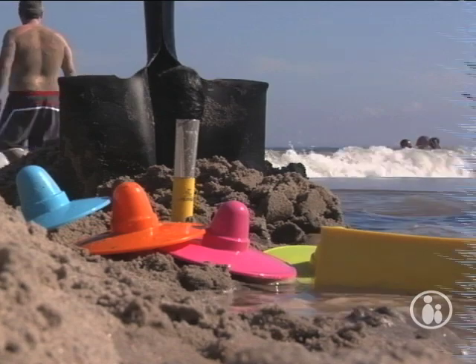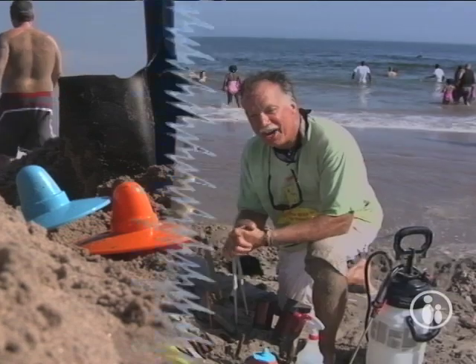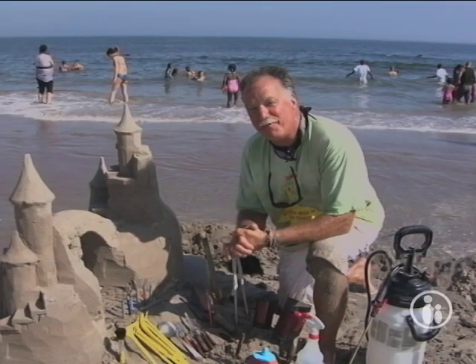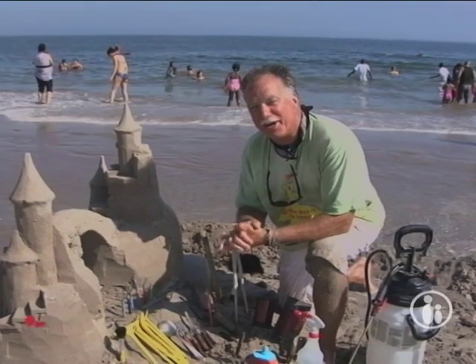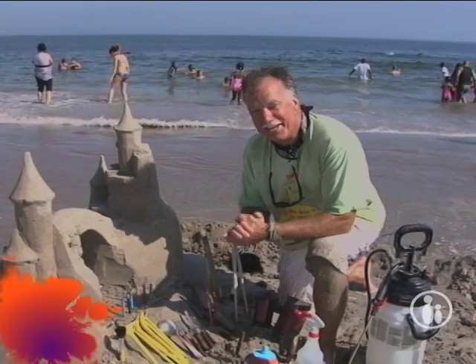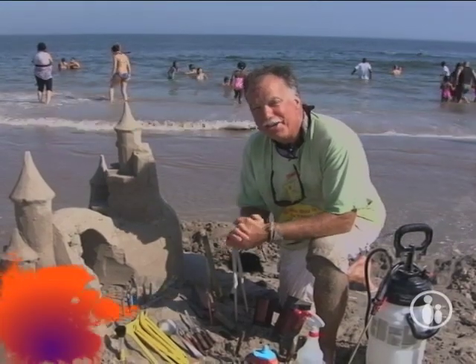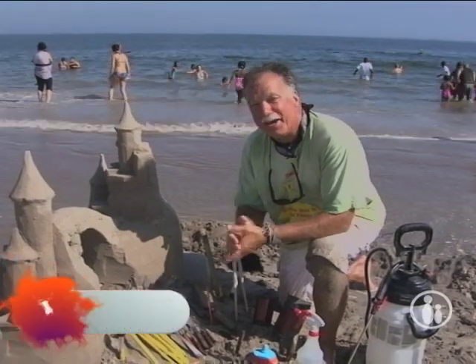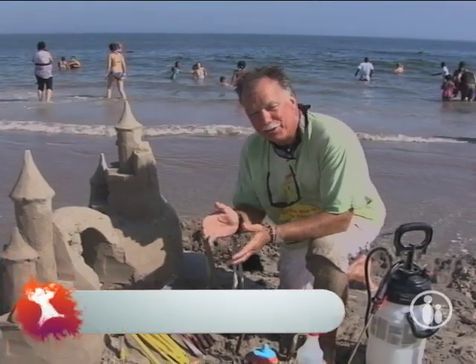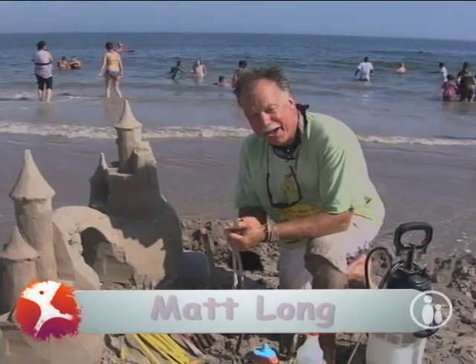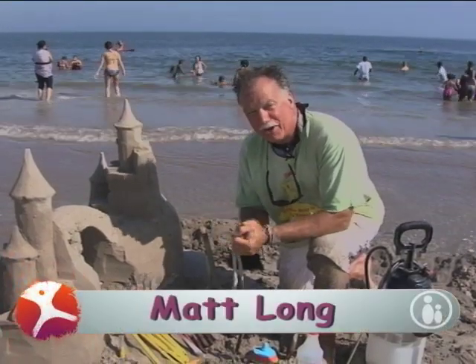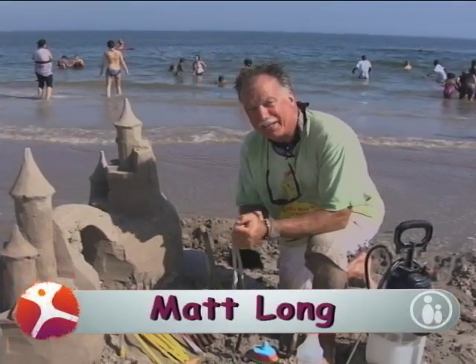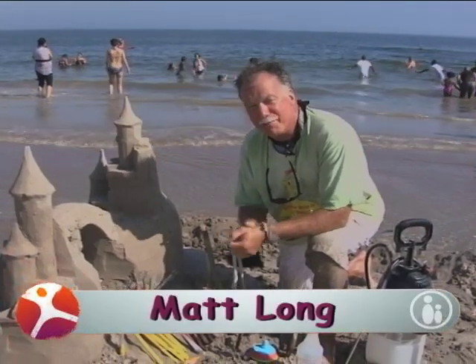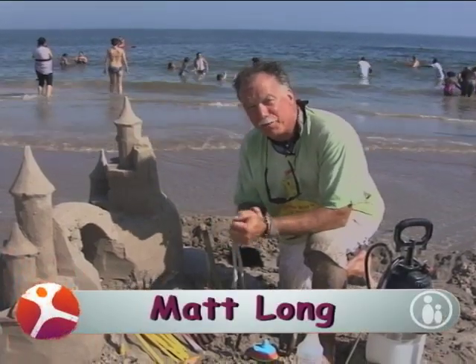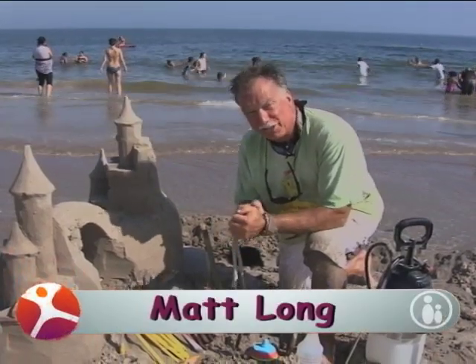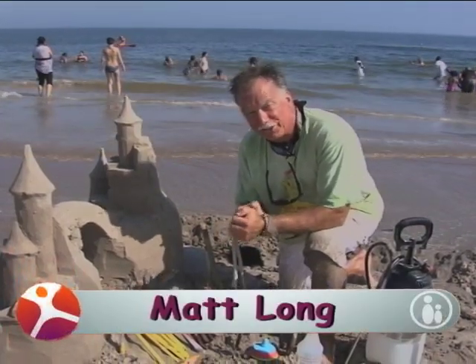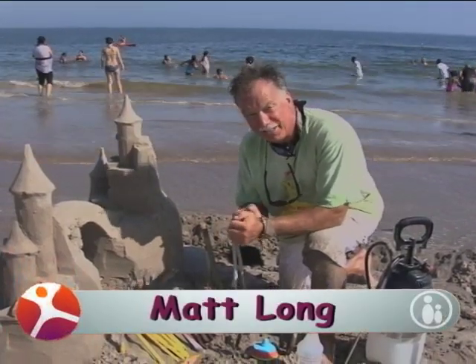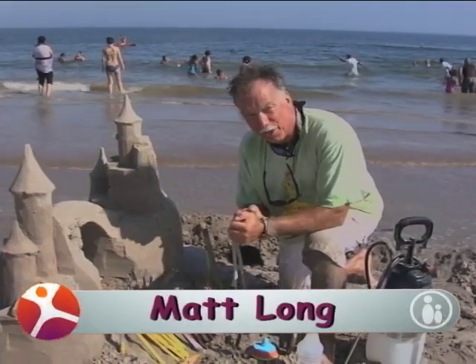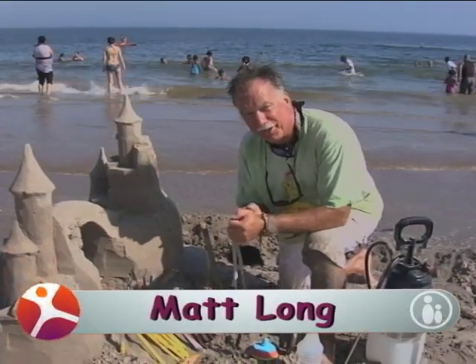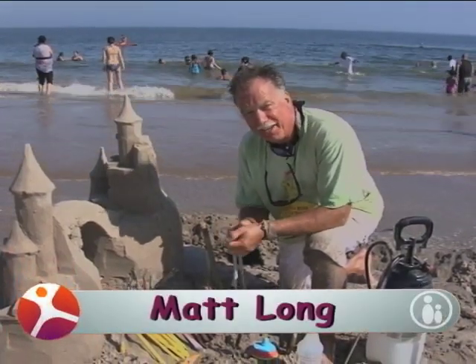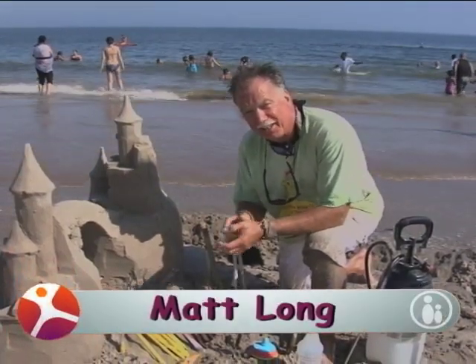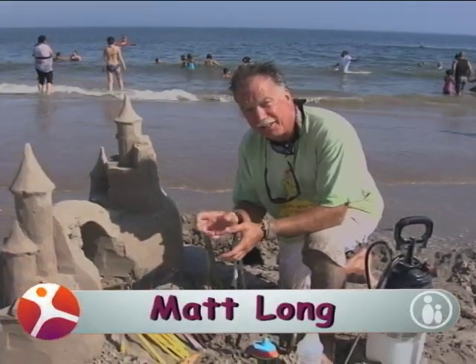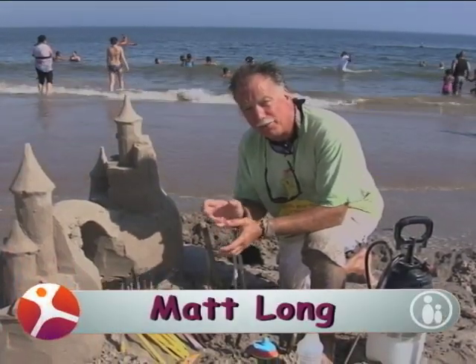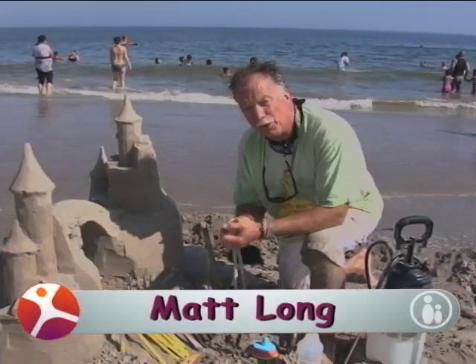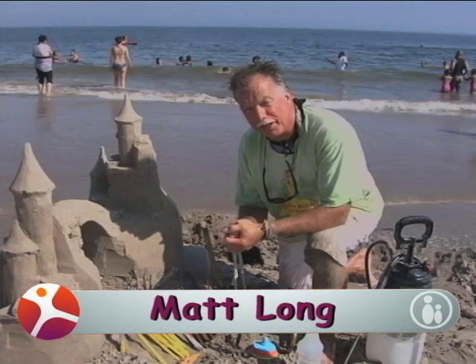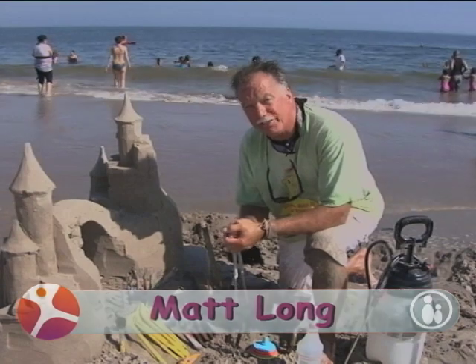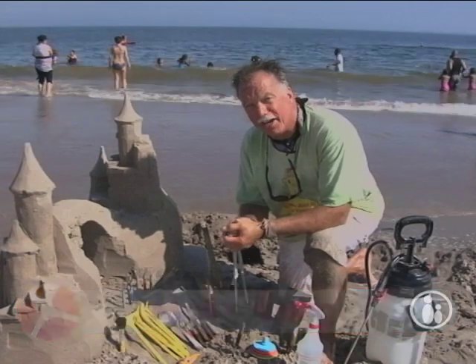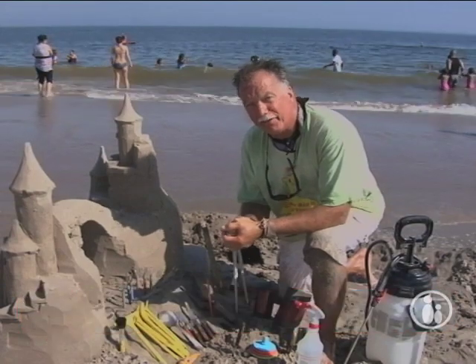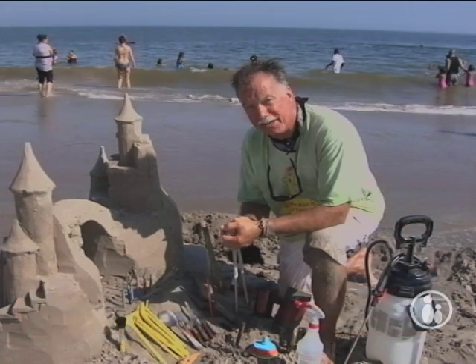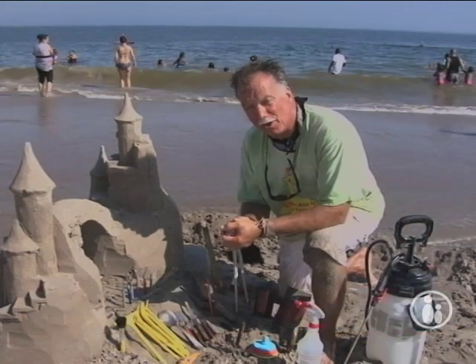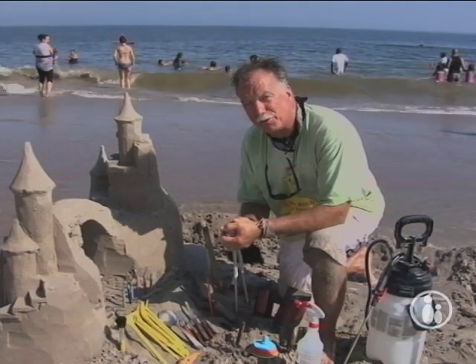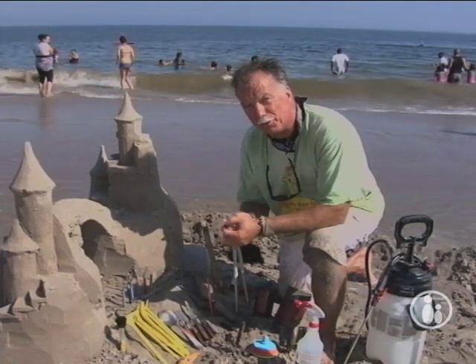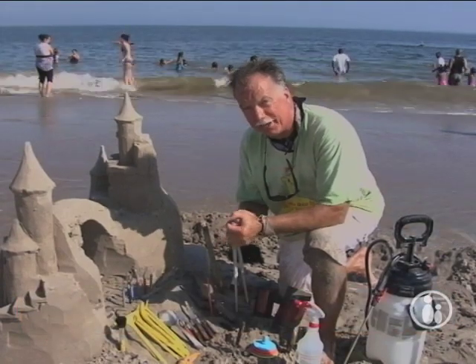Hi everybody. My name is Matt Long. I'm a professional sand sculptor and I'd like to give you a look inside of a sand sculptor's toolkit.